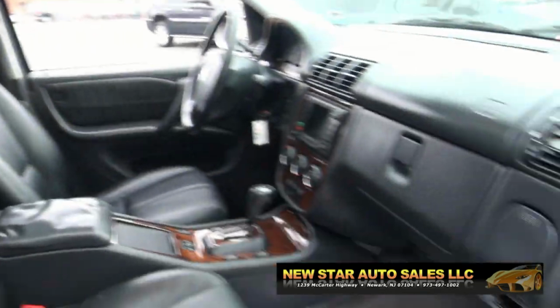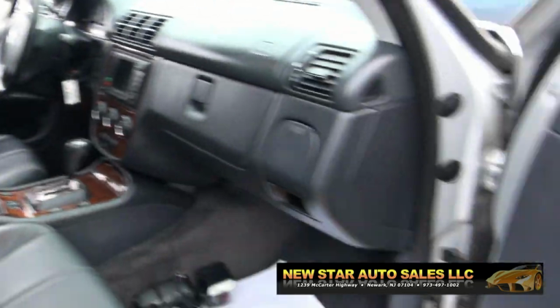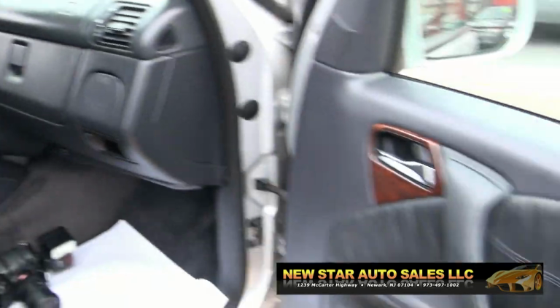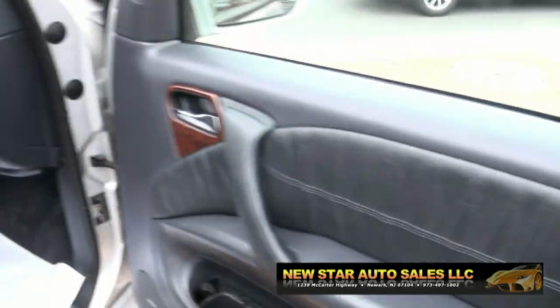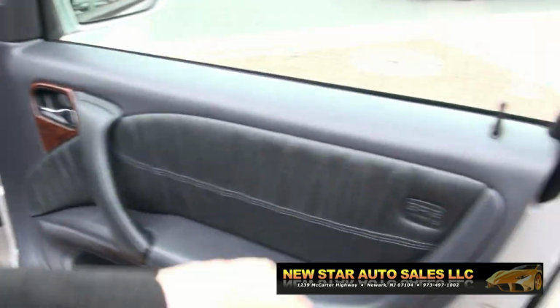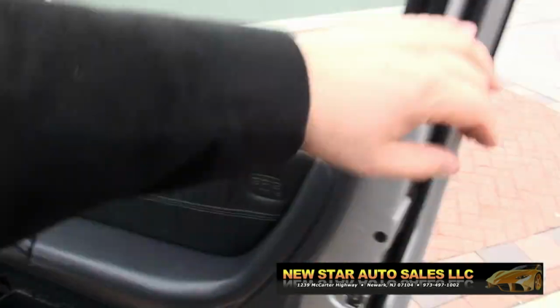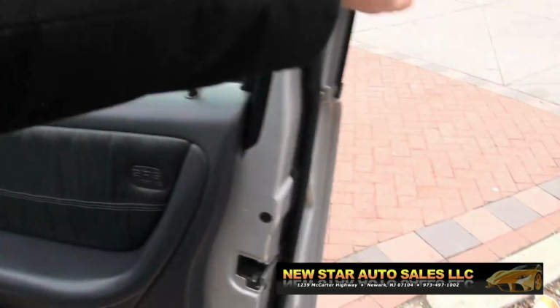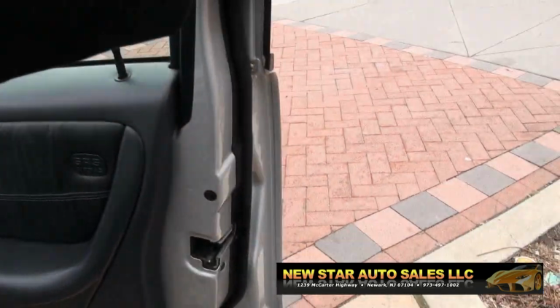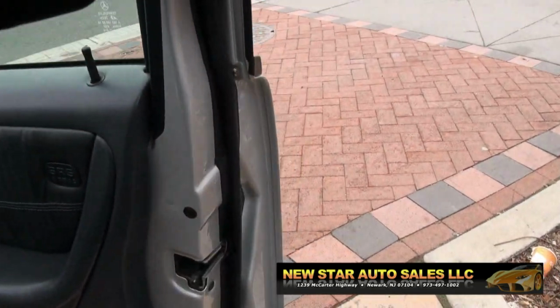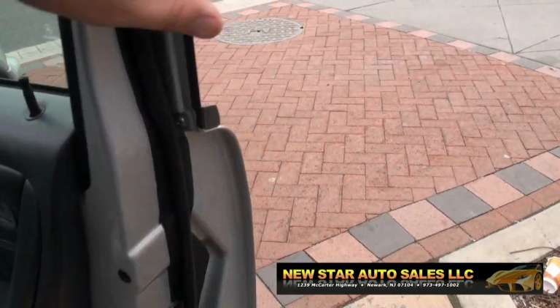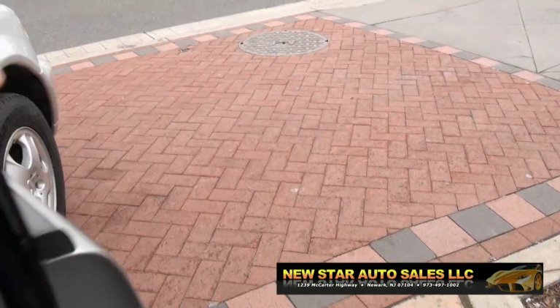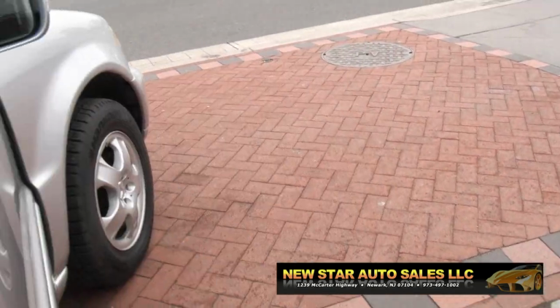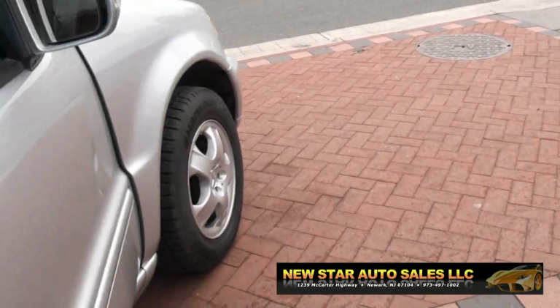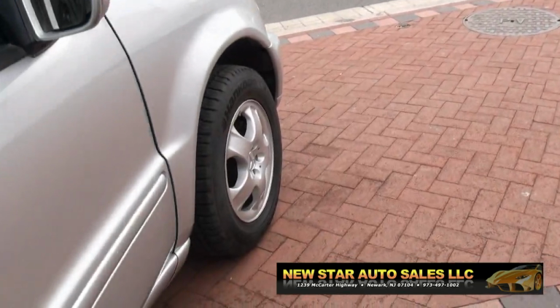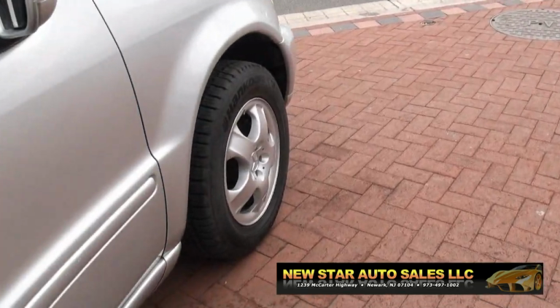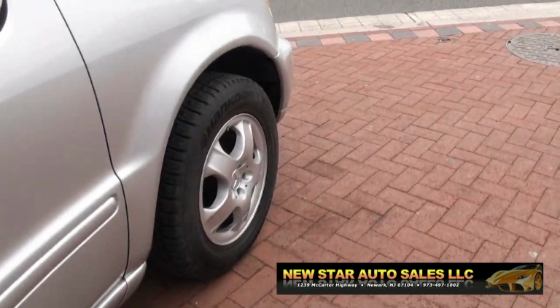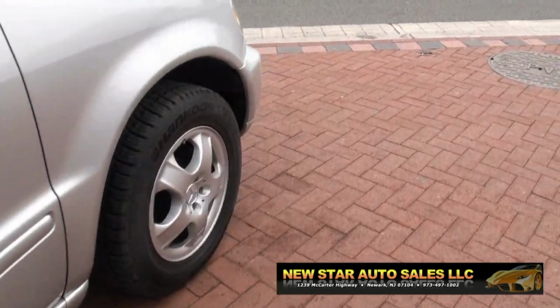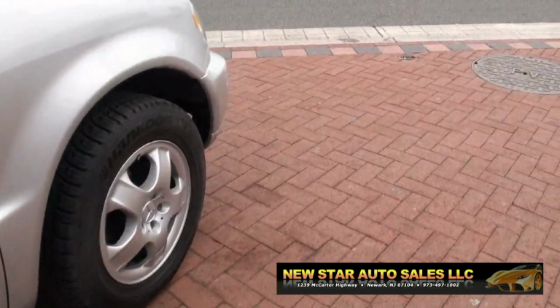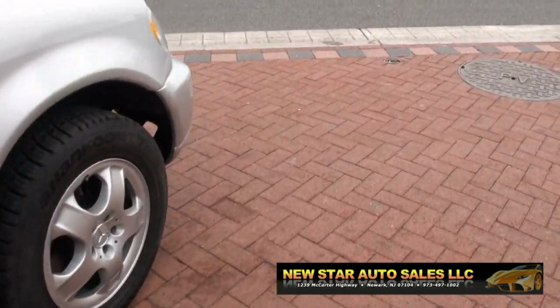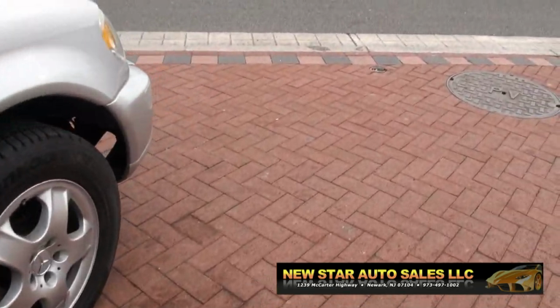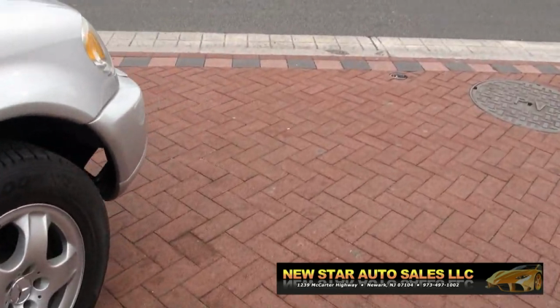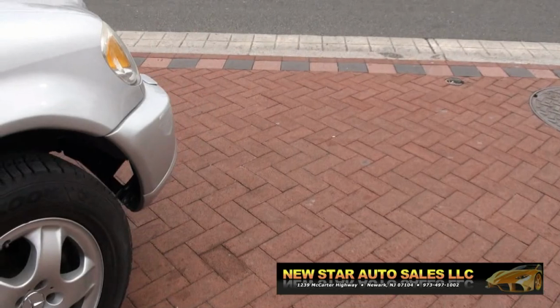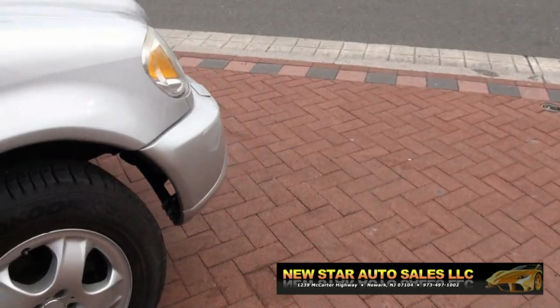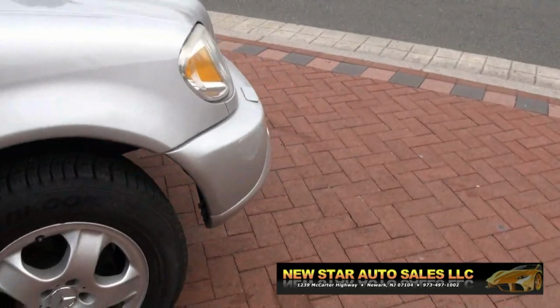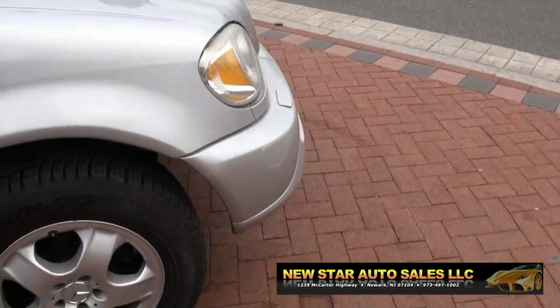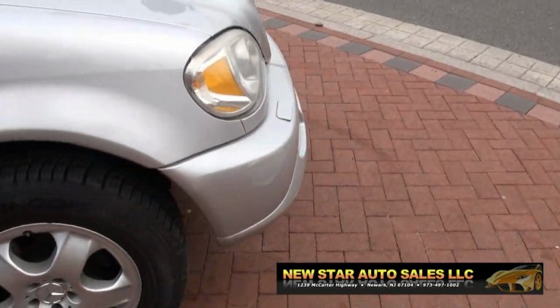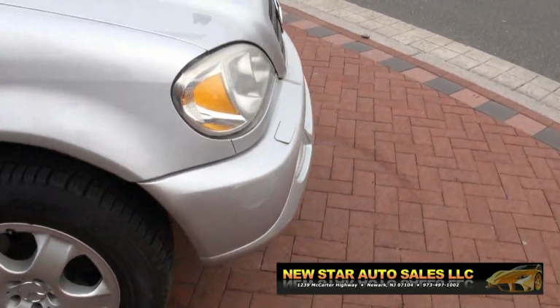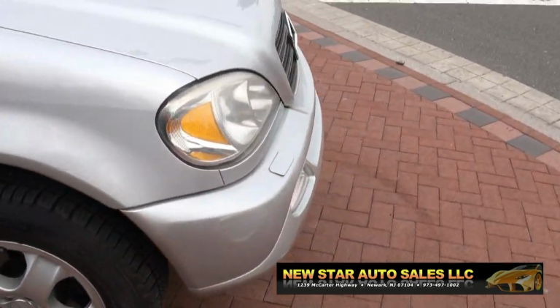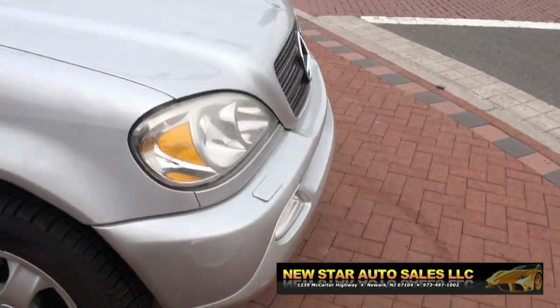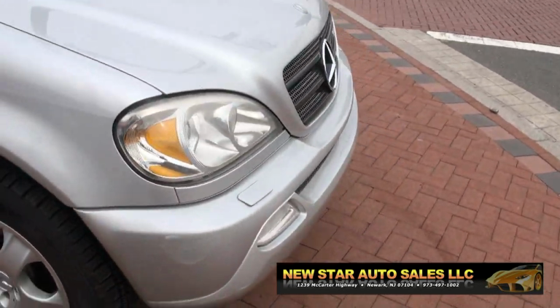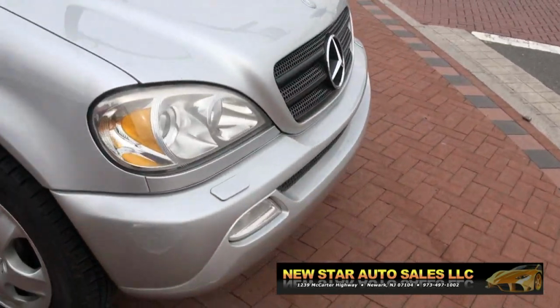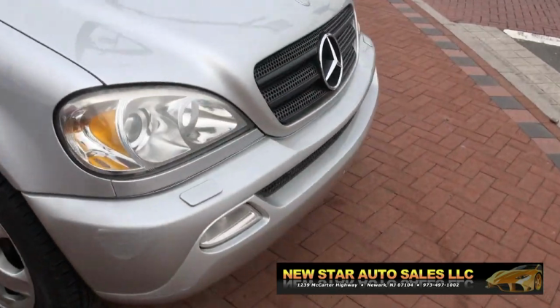Let's jump over to the driver's side and take a look at some of the inner features of this Benz.